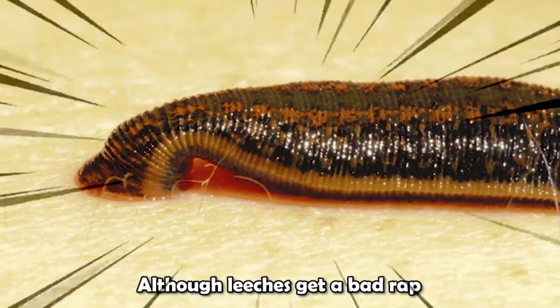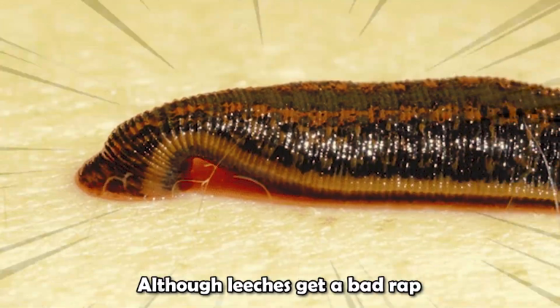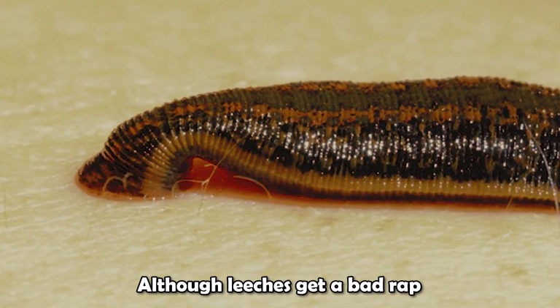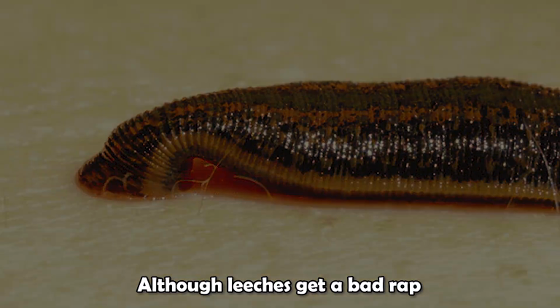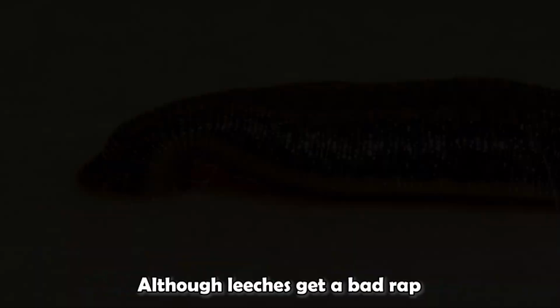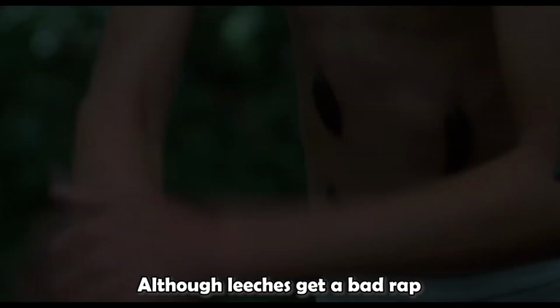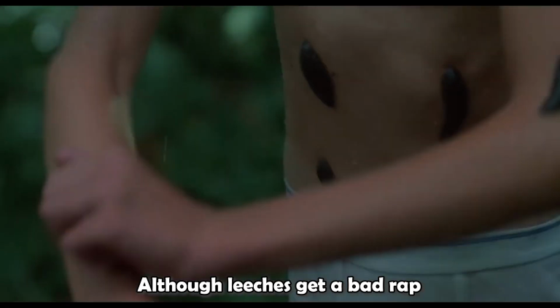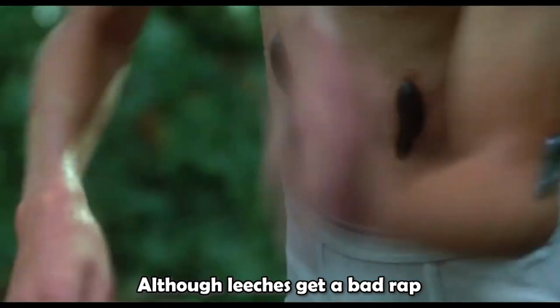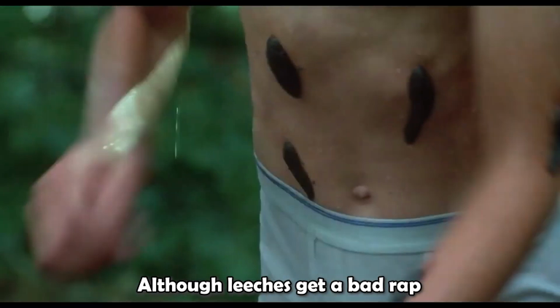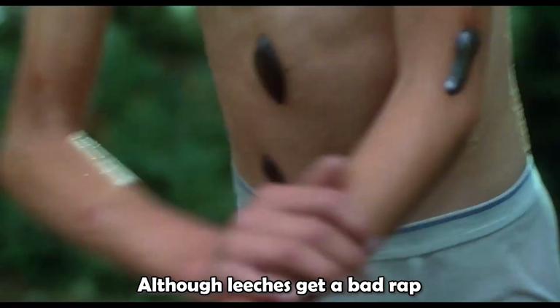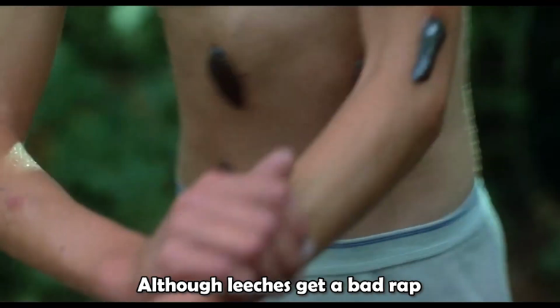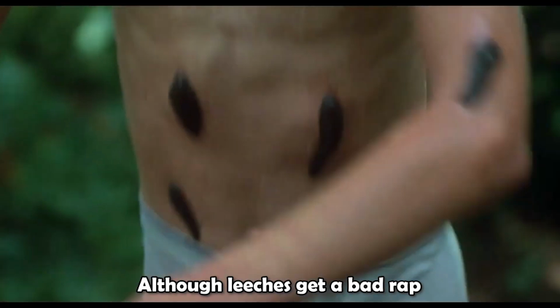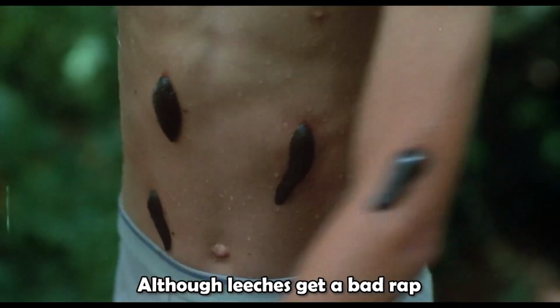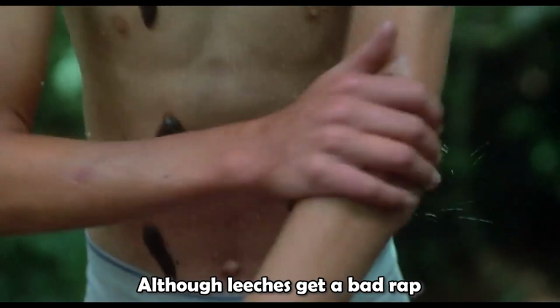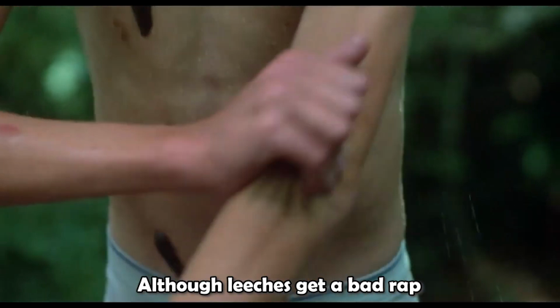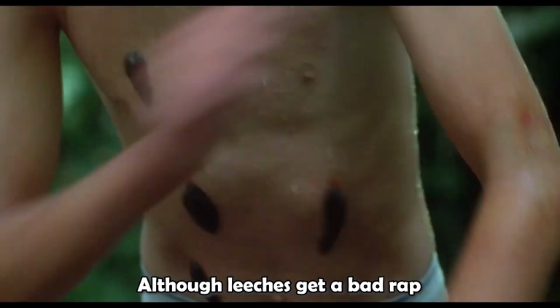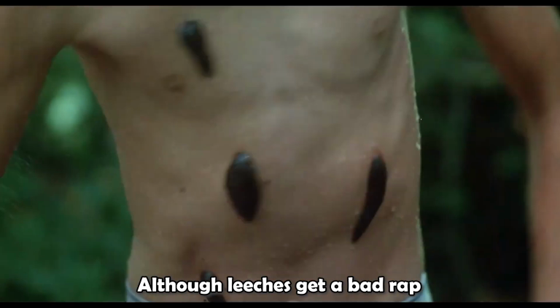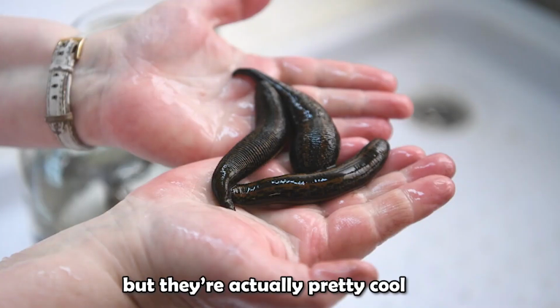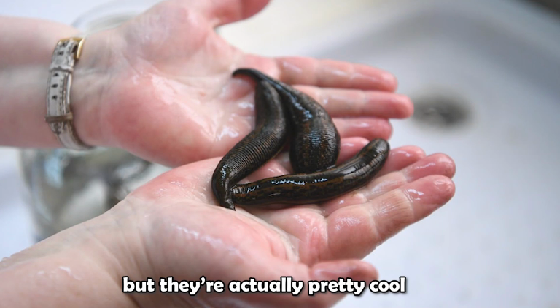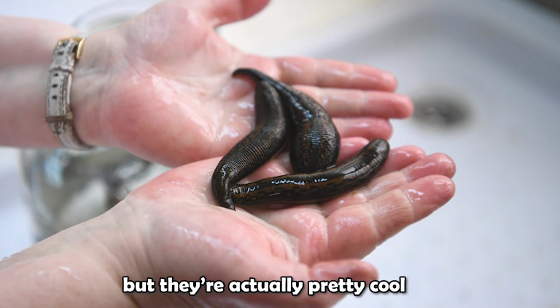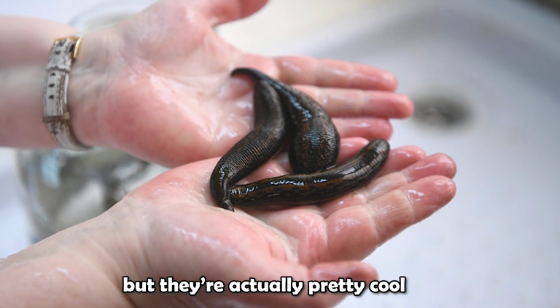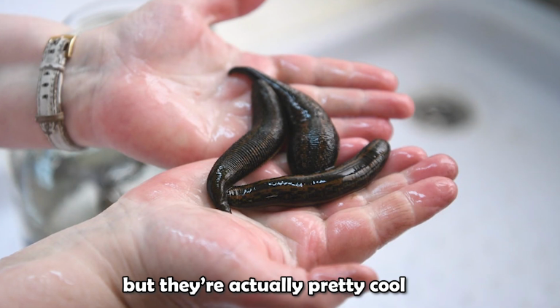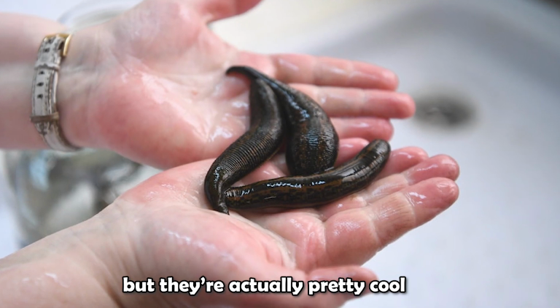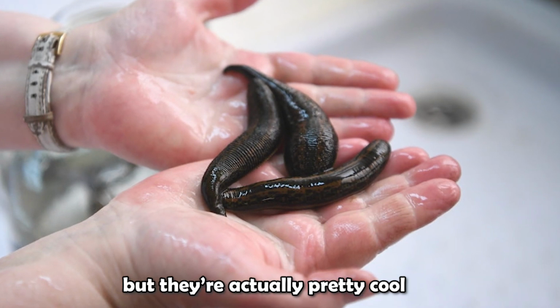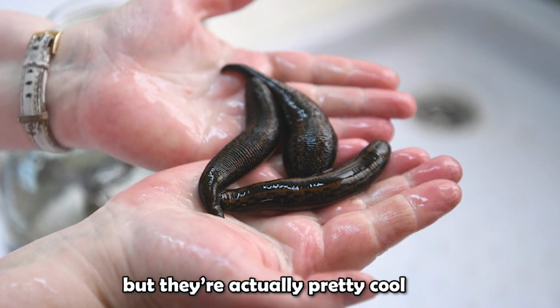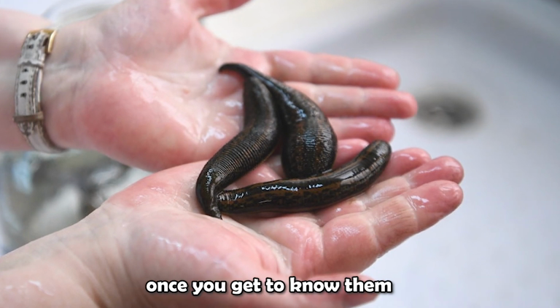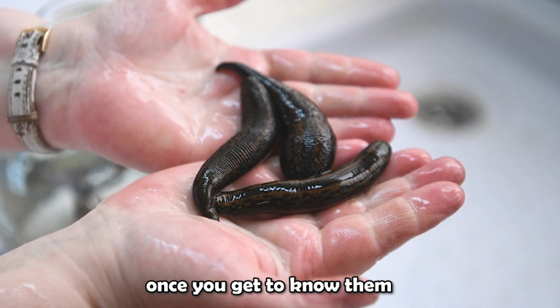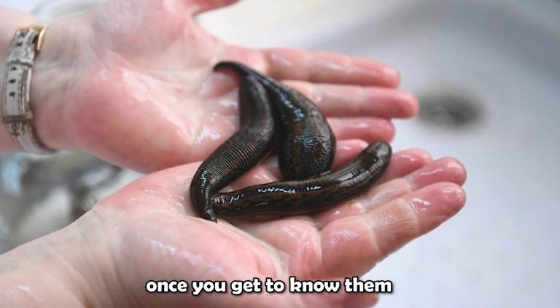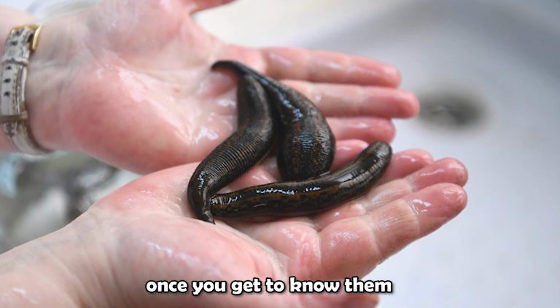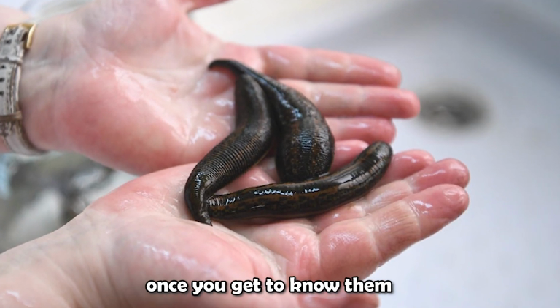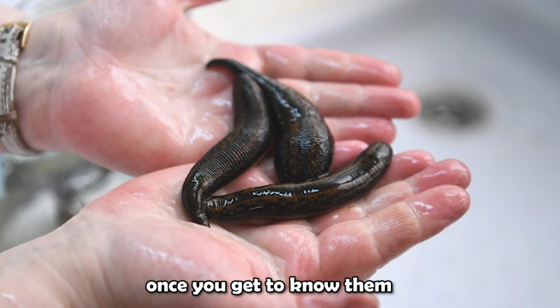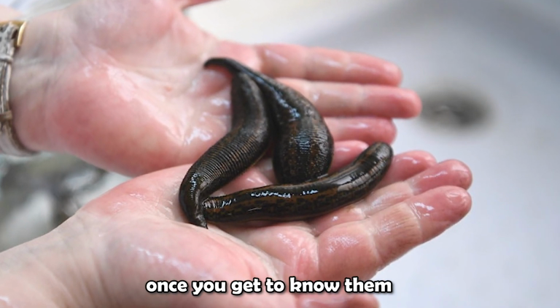Leeches get a bad rap, but they are actually pretty cool once you get to know them.